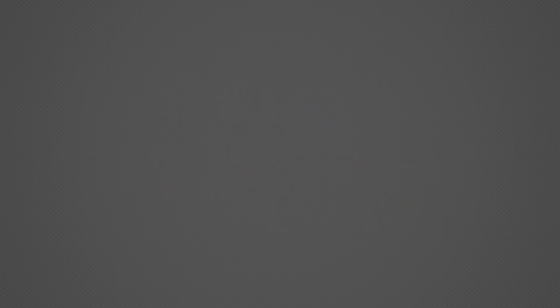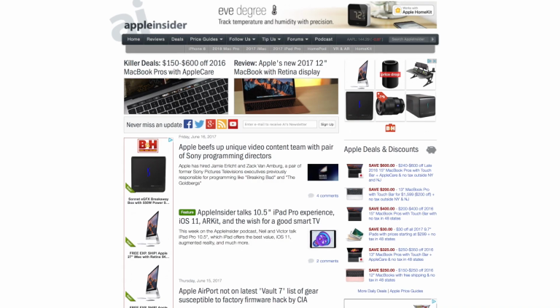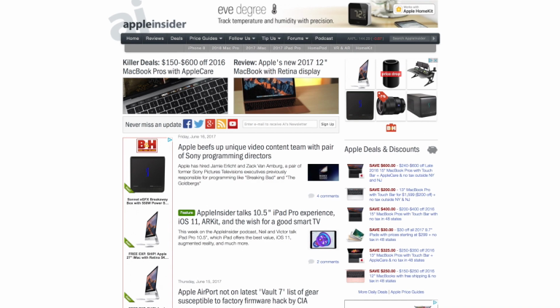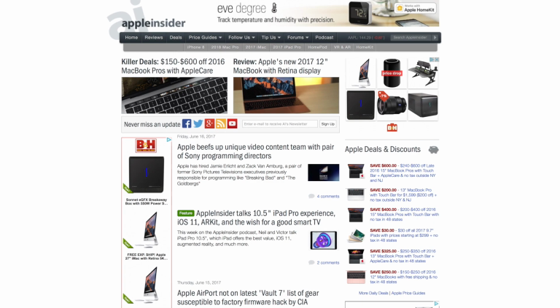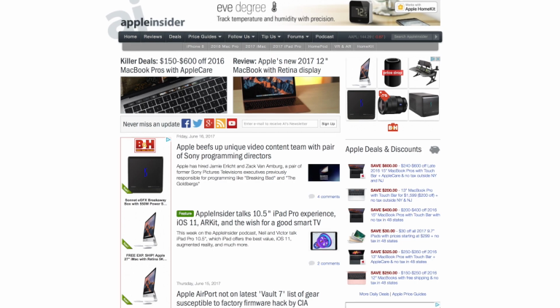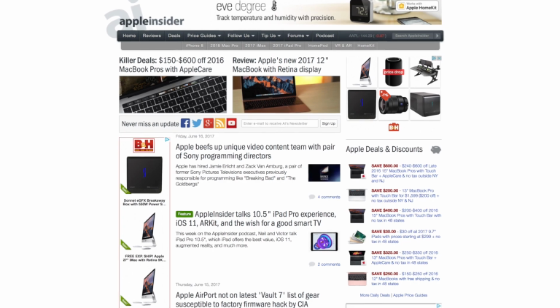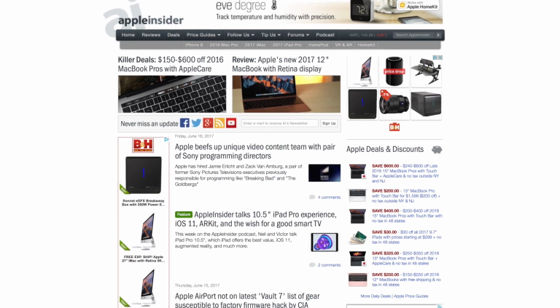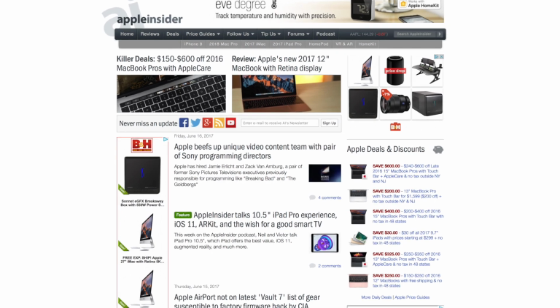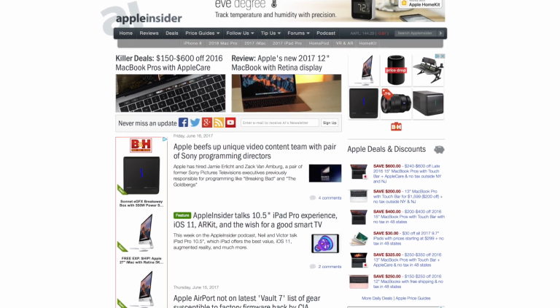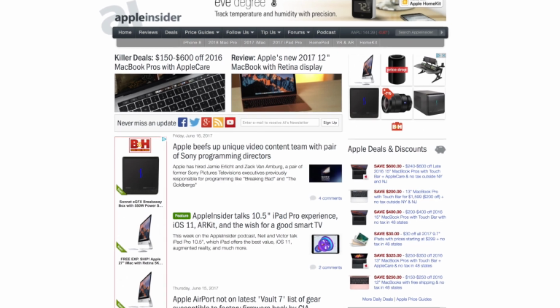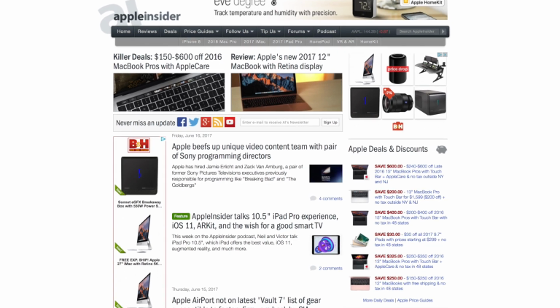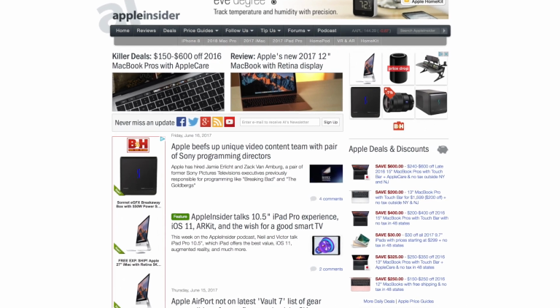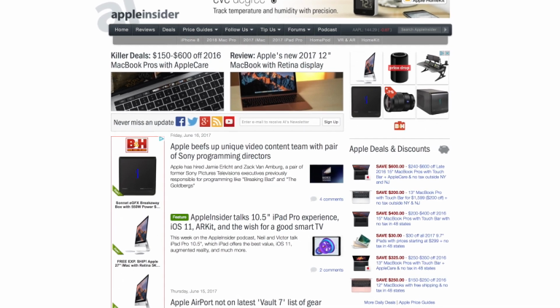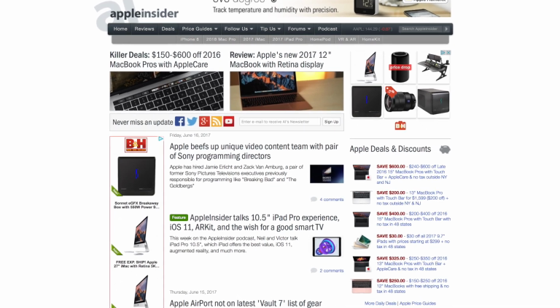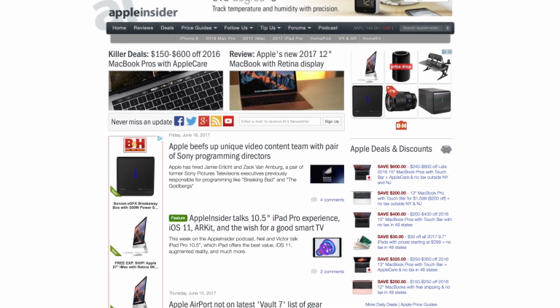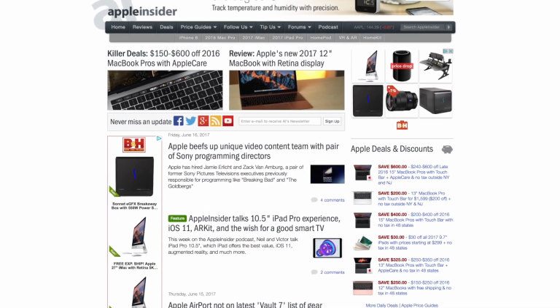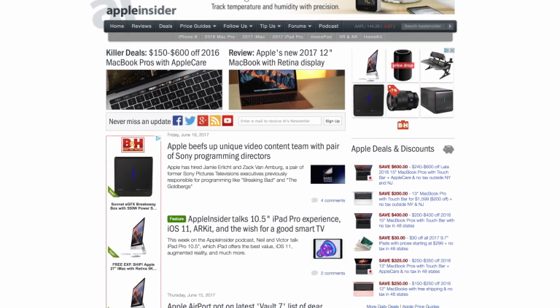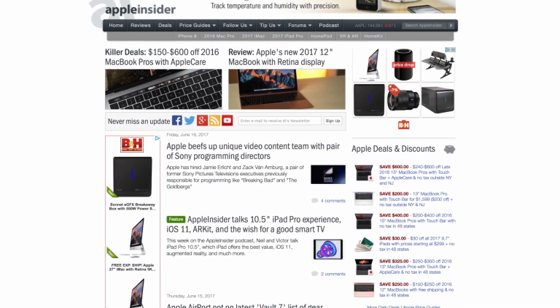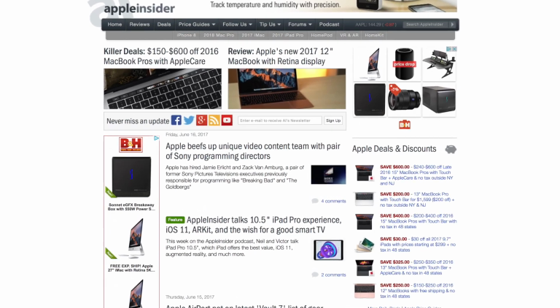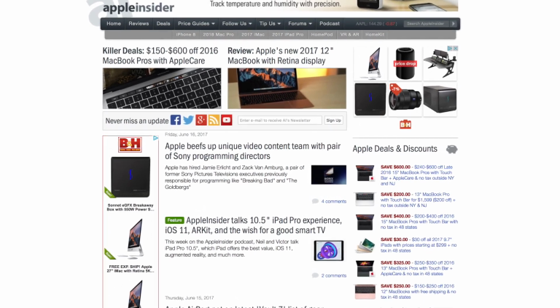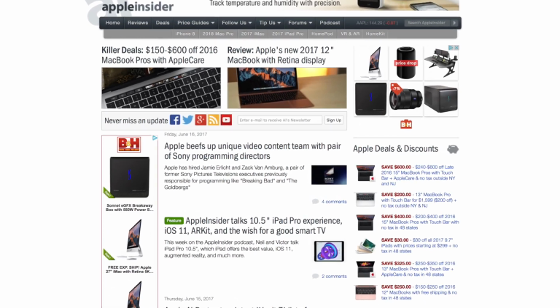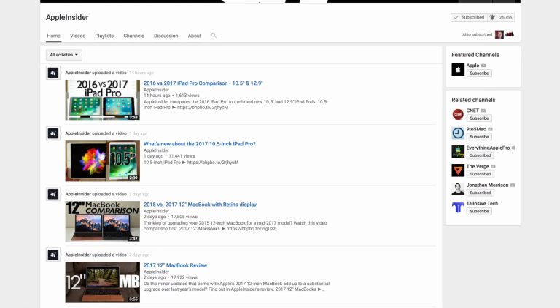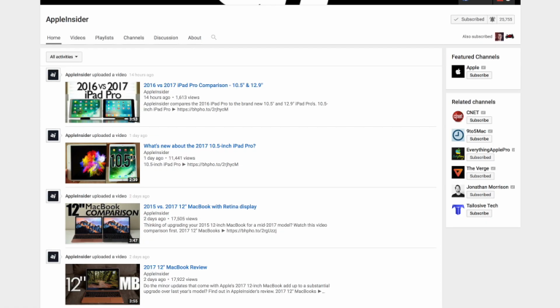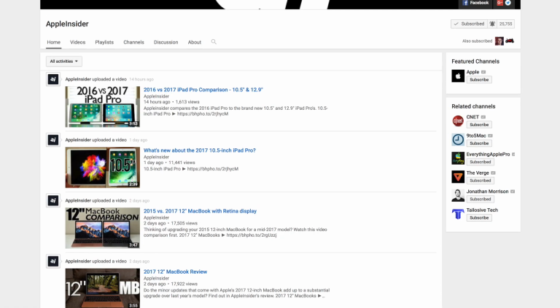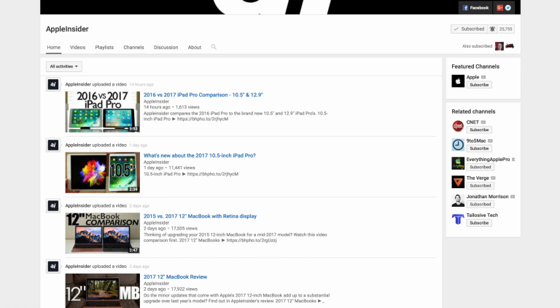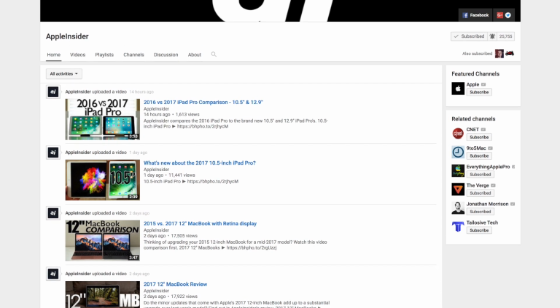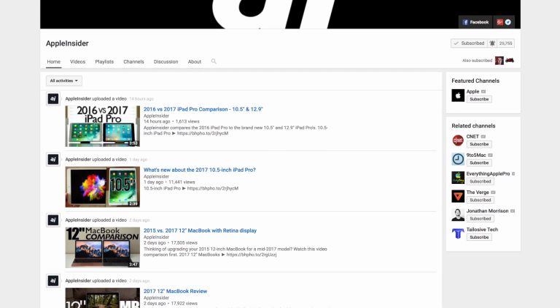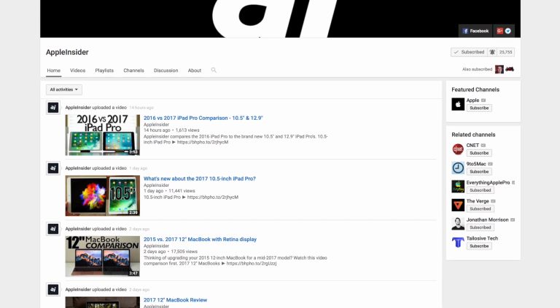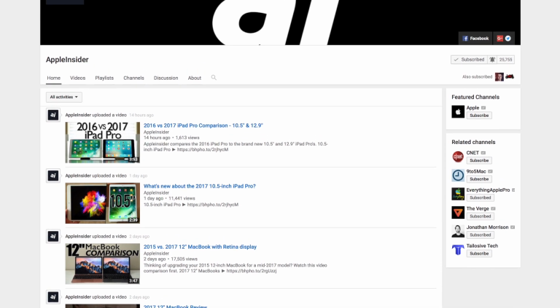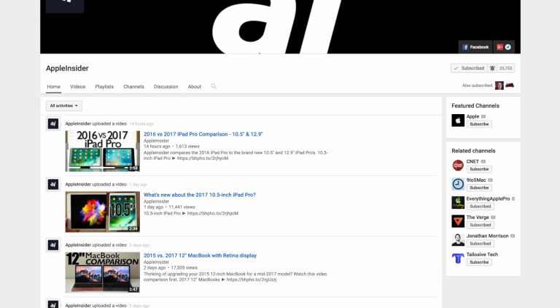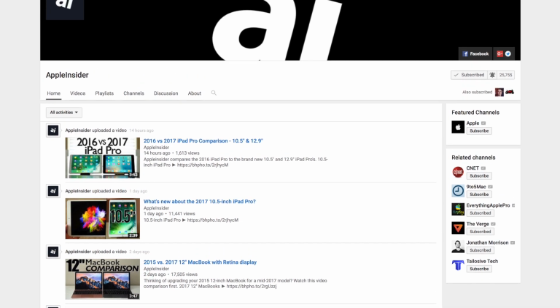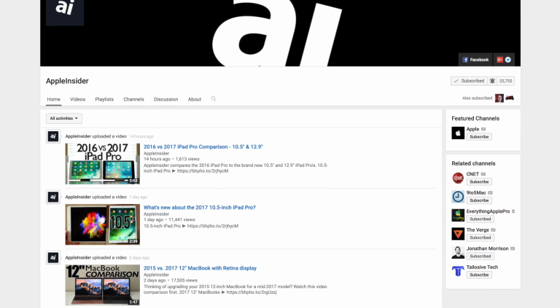For more news, reviews, and how-tos, check out appleinsider.com and subscribe to Apple Insider on YouTube.